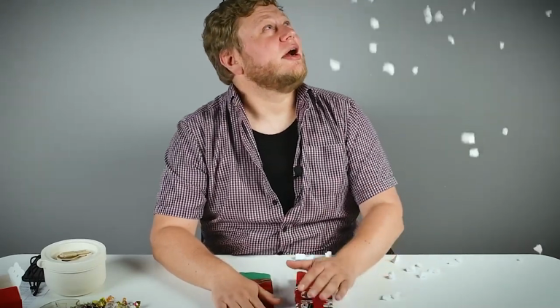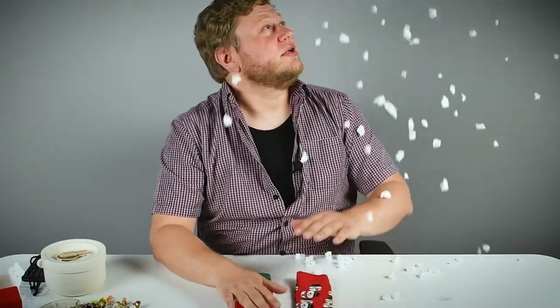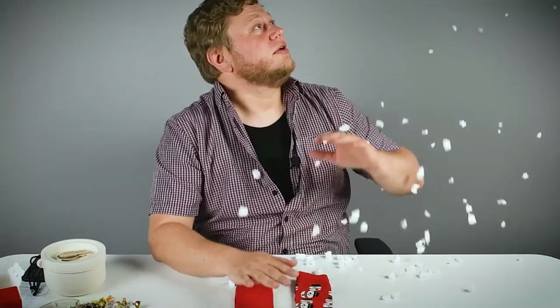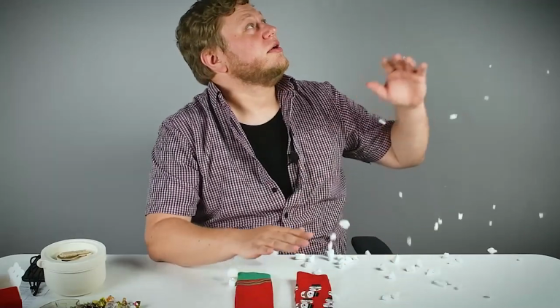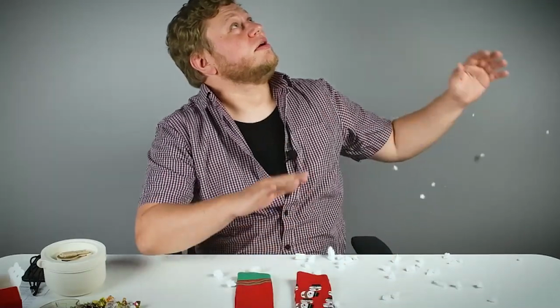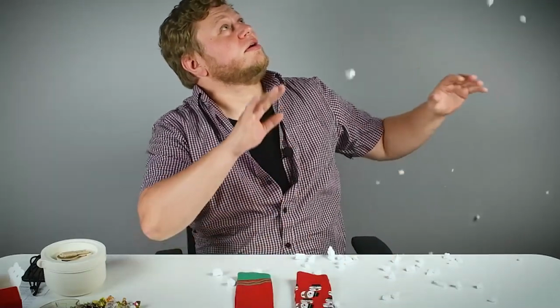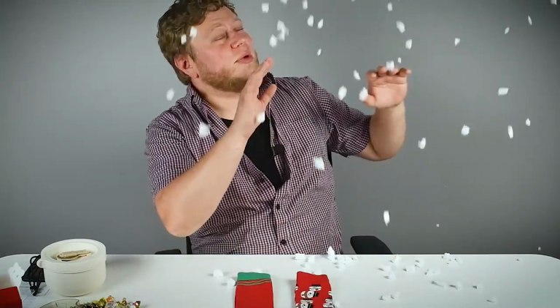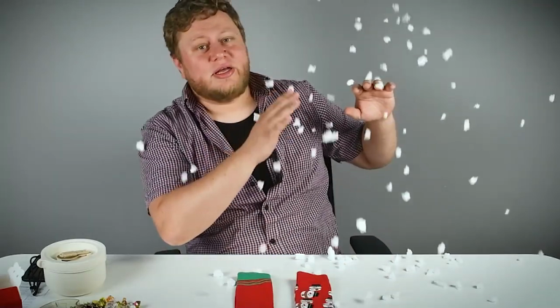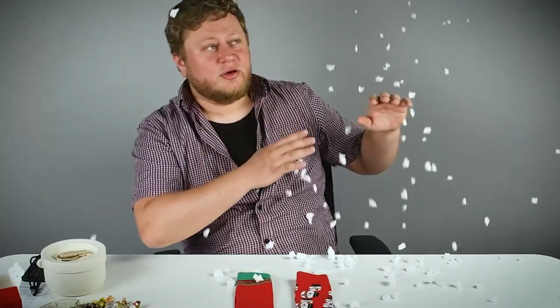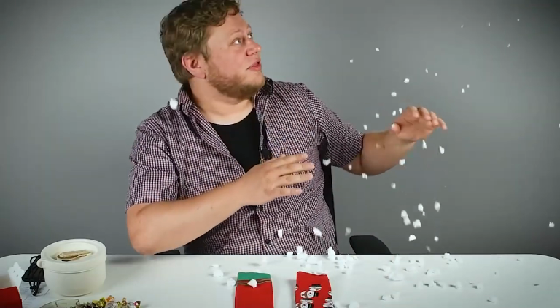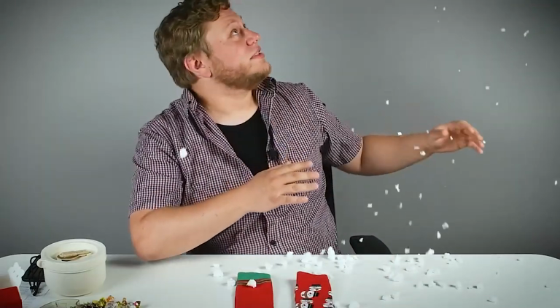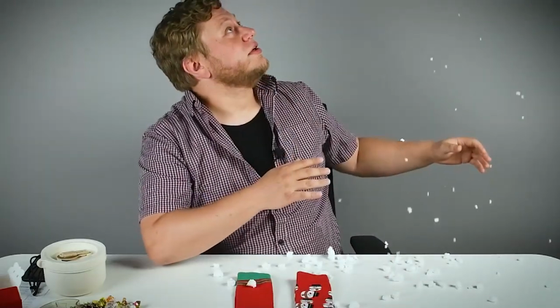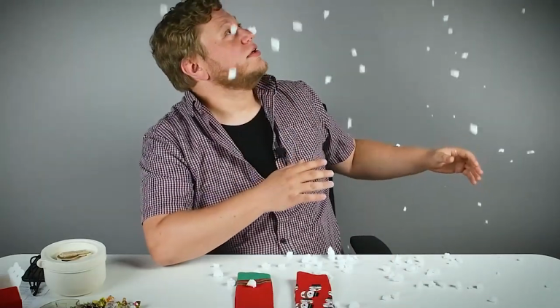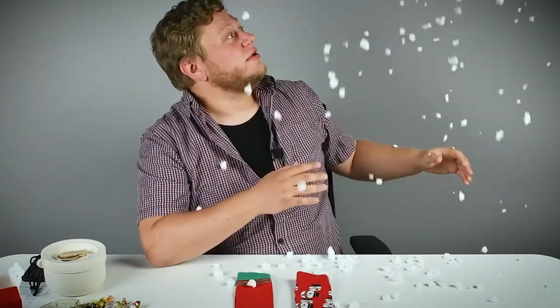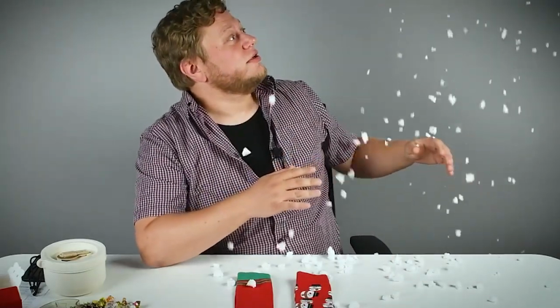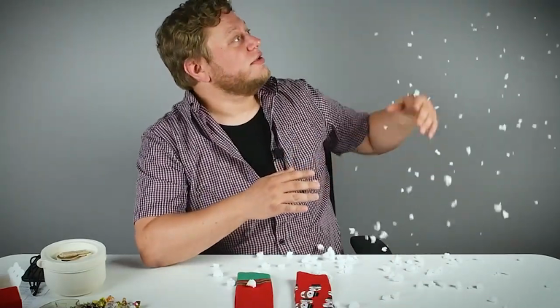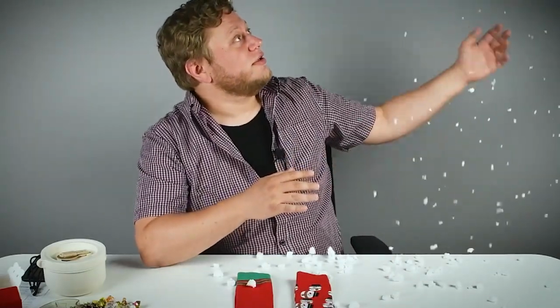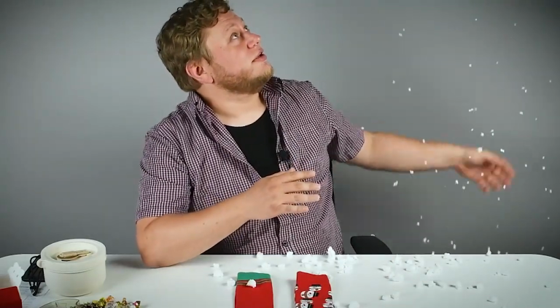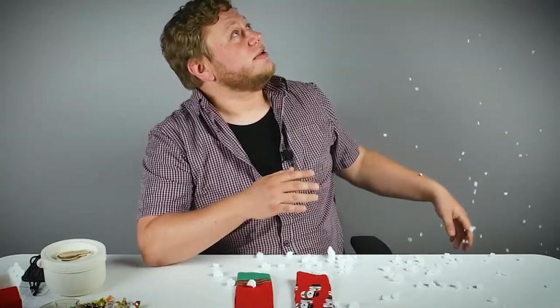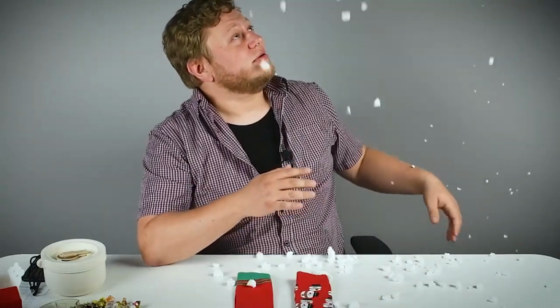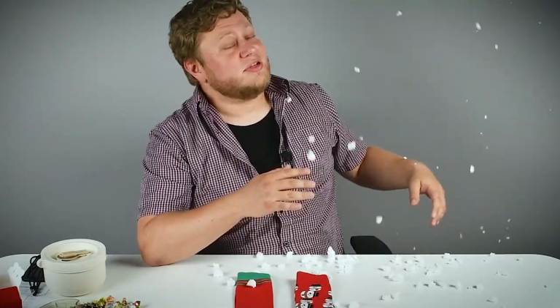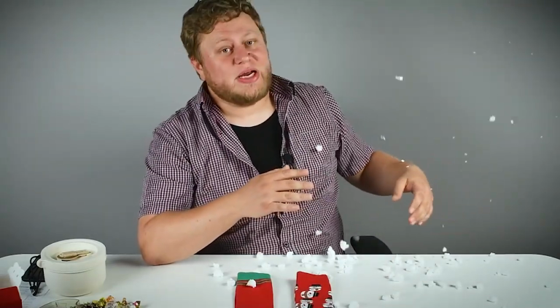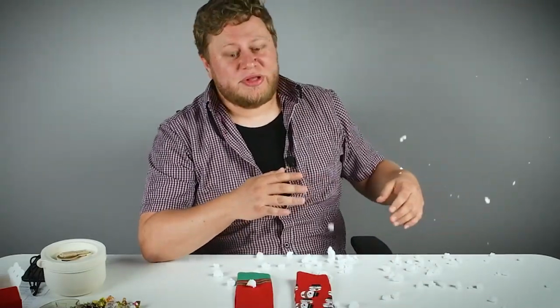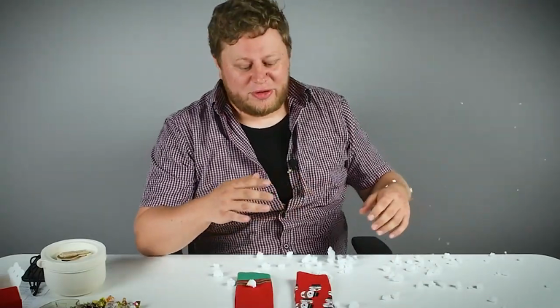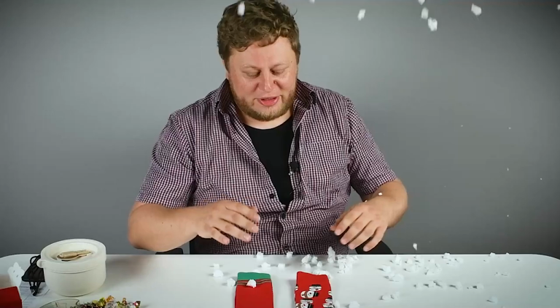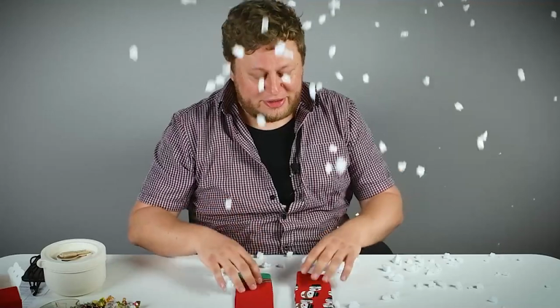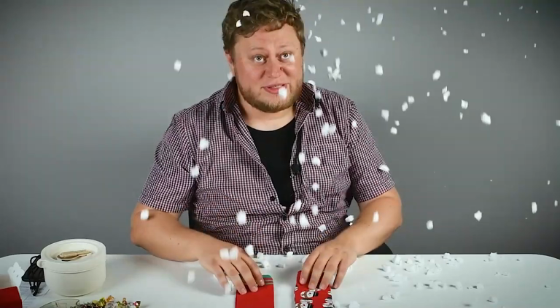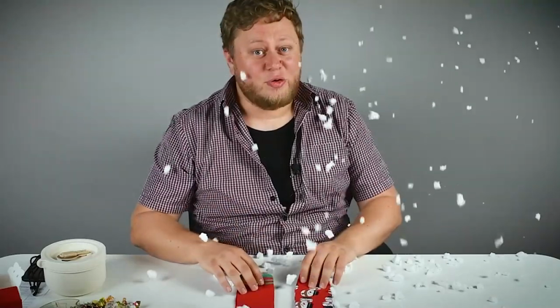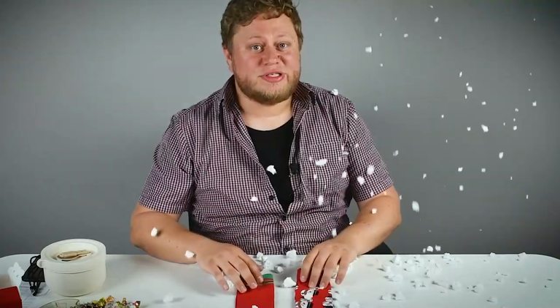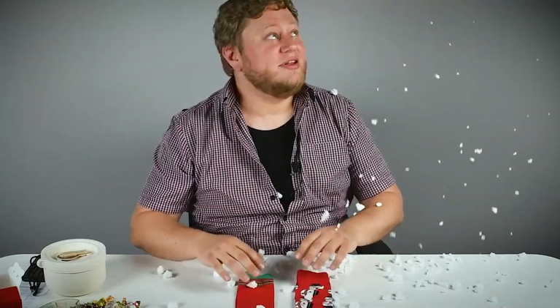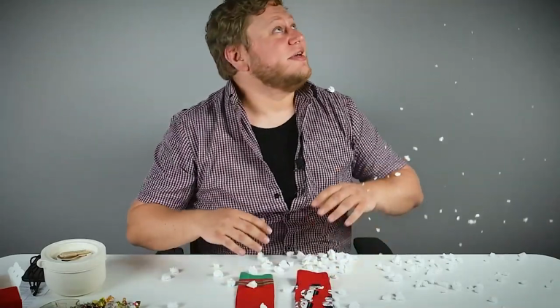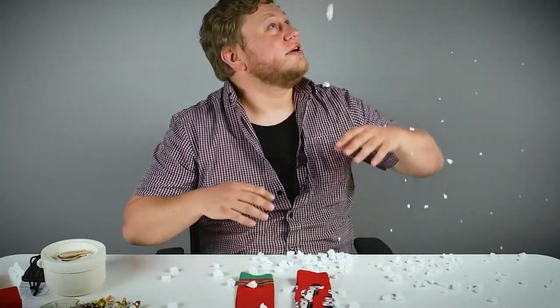Oh my god, look at this — this might be the only snow you see this year!